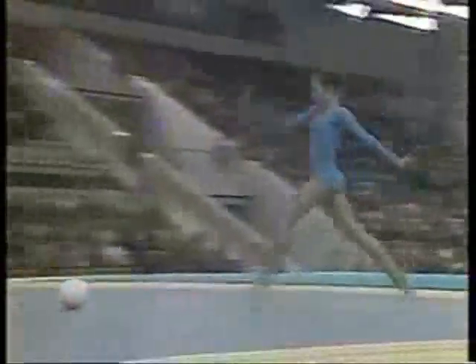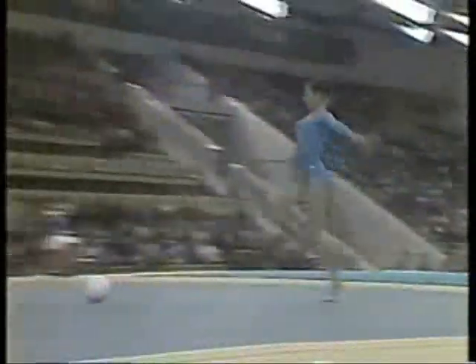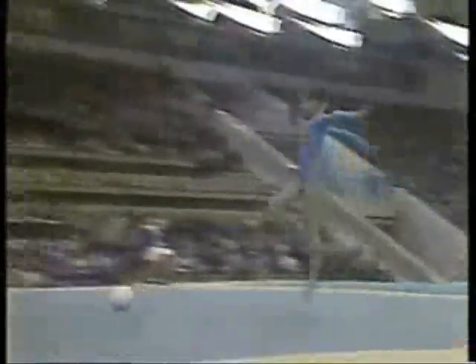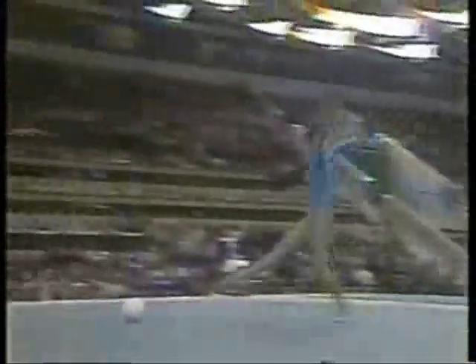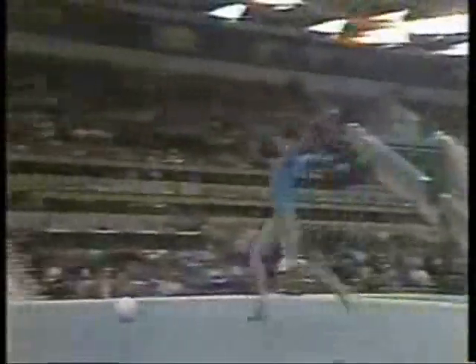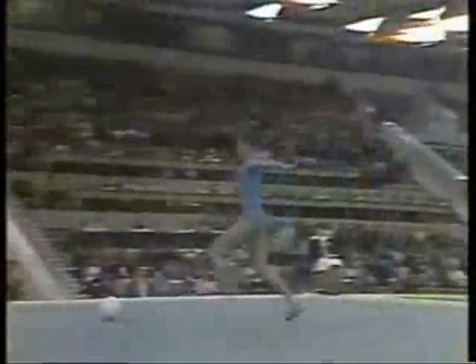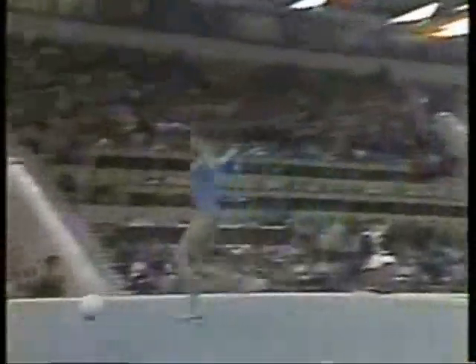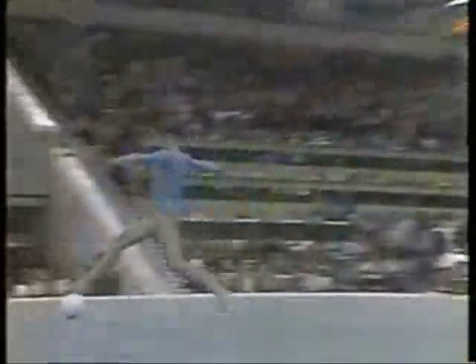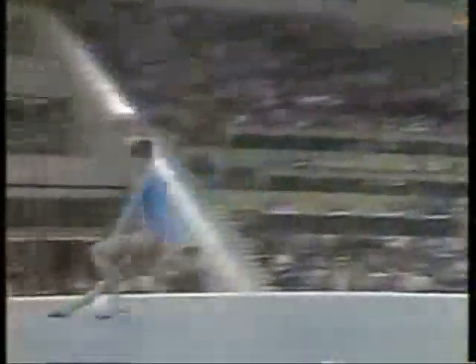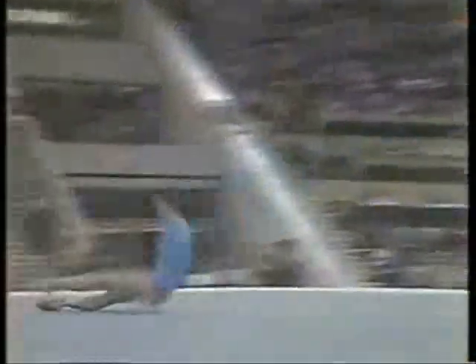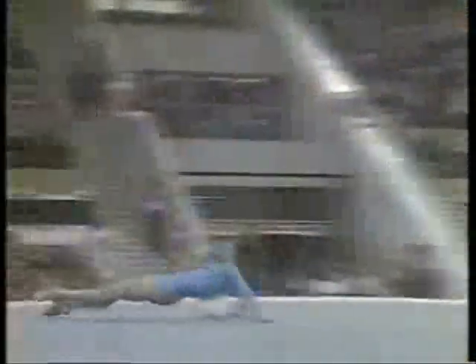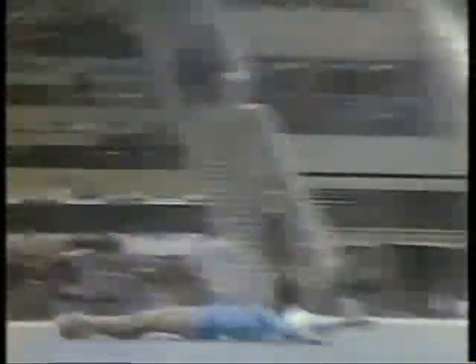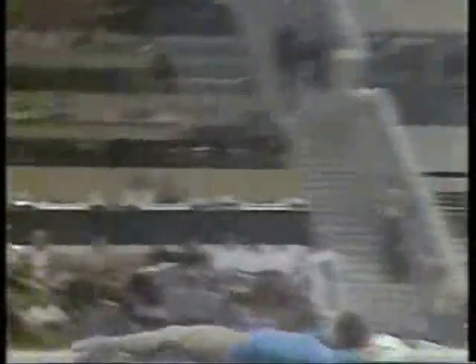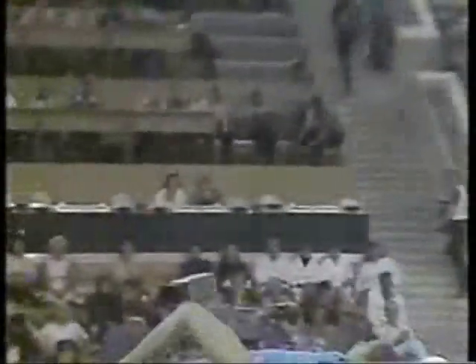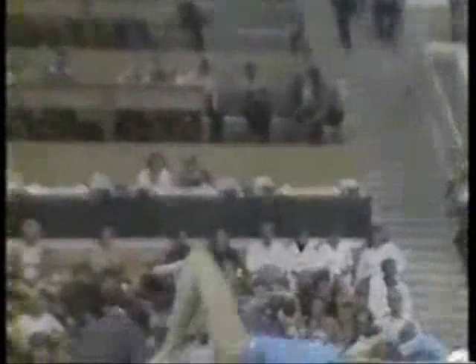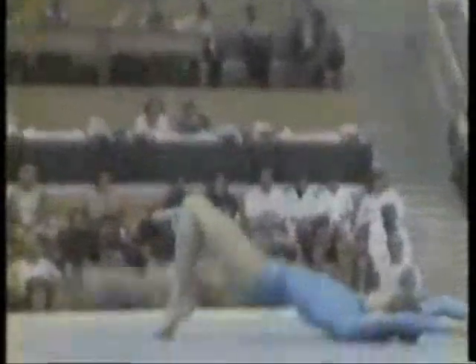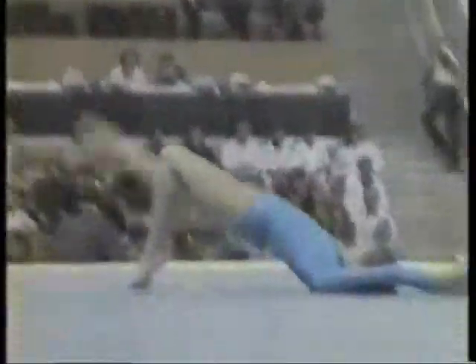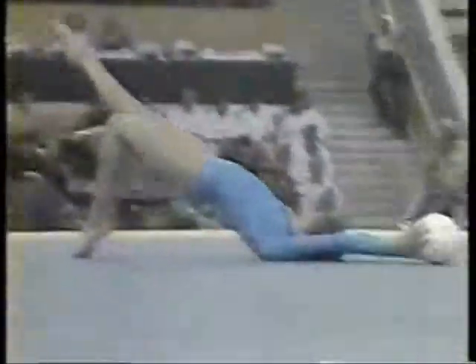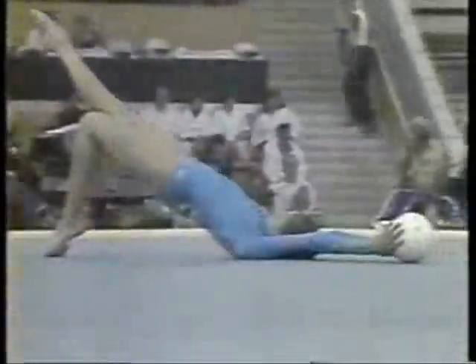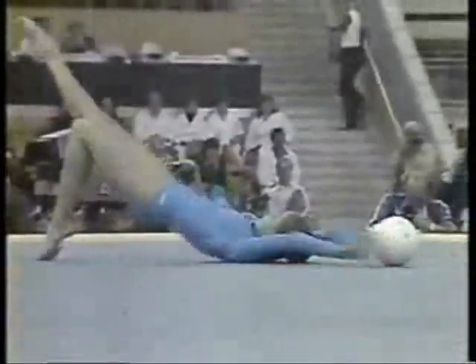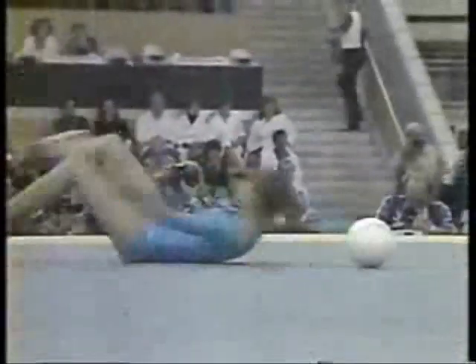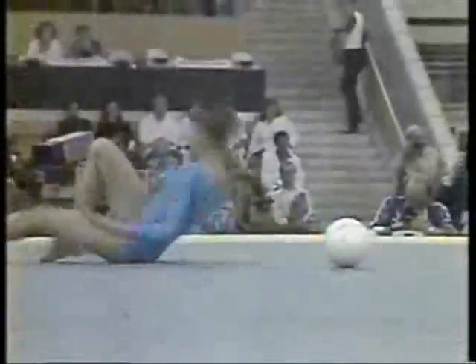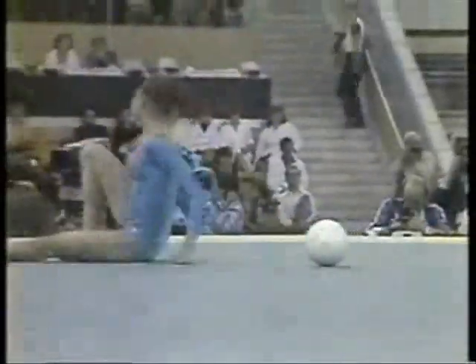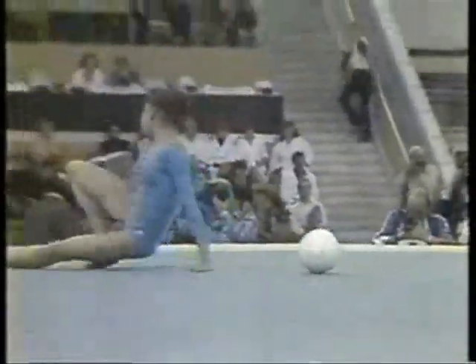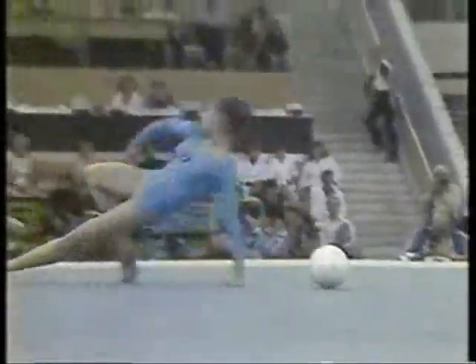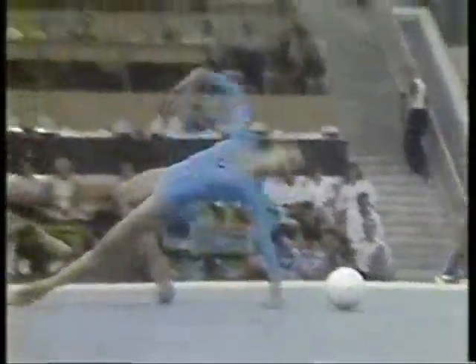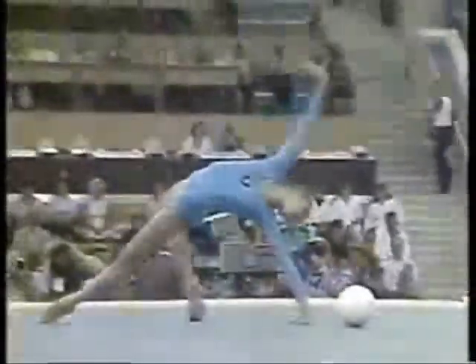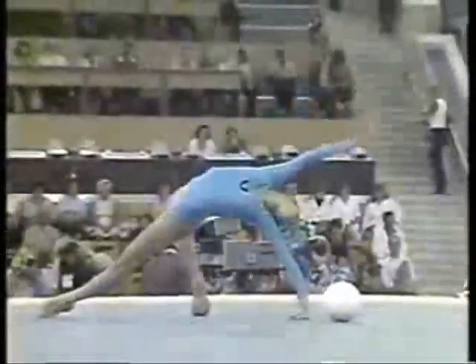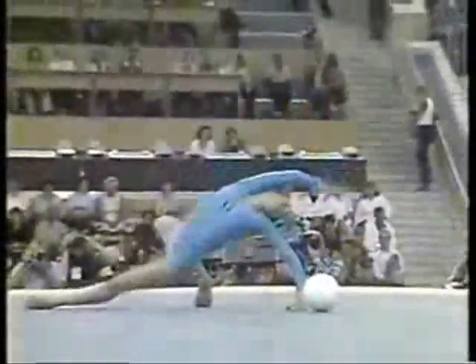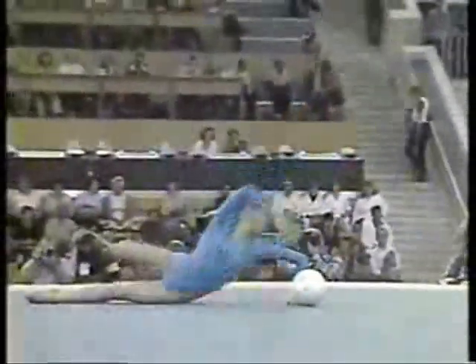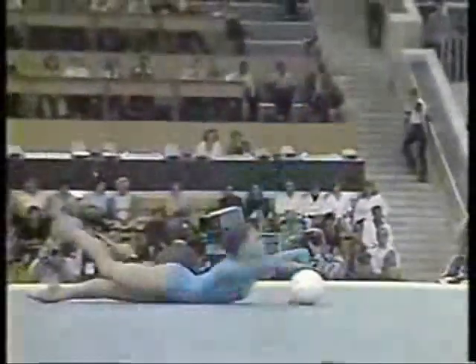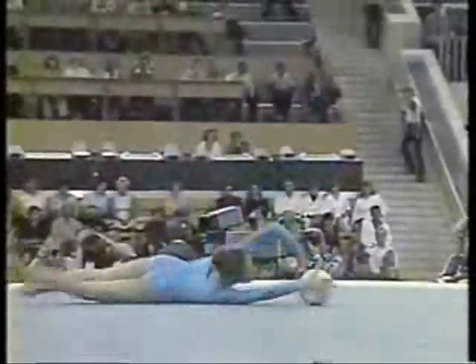As in the floor exercise in gymnastics, the gymnast must use all four corners of the mat.